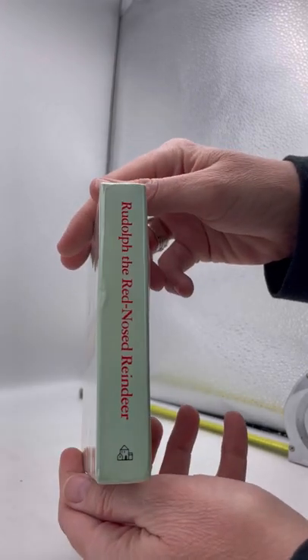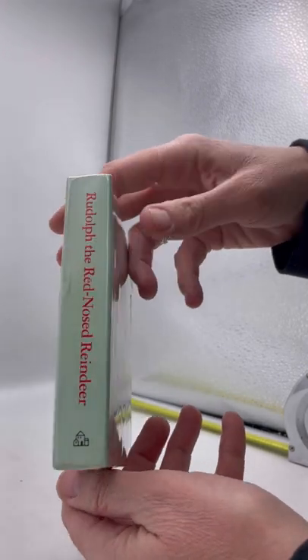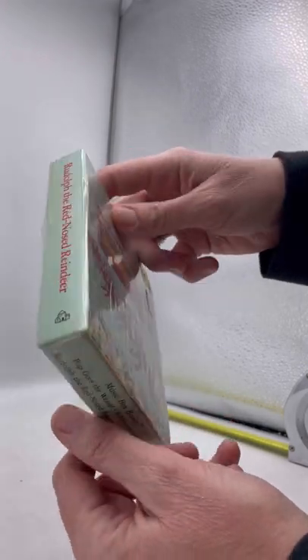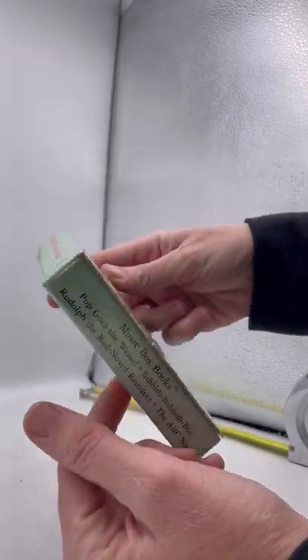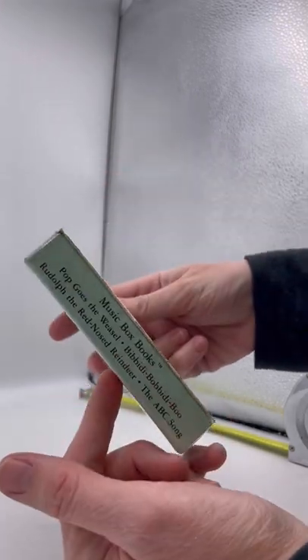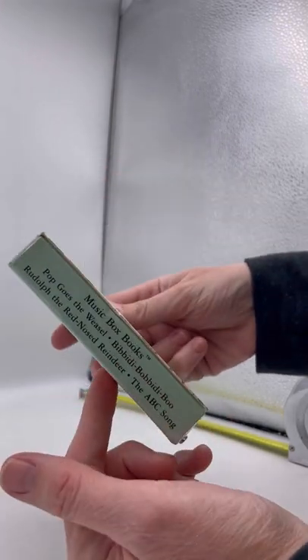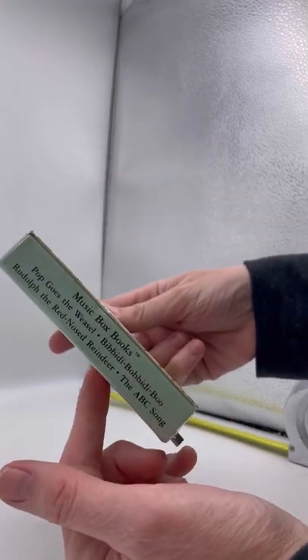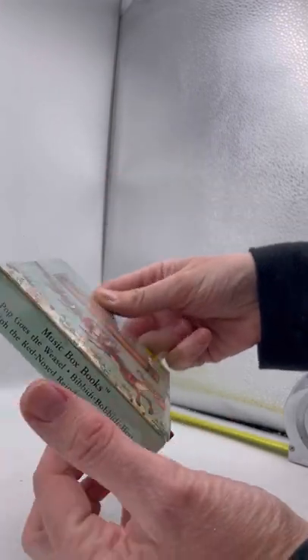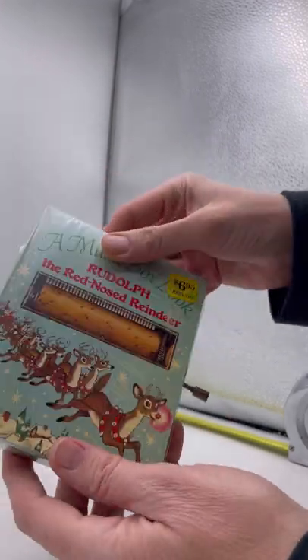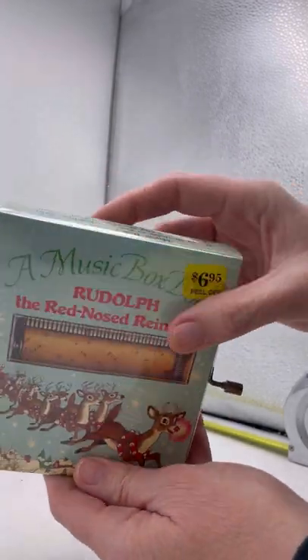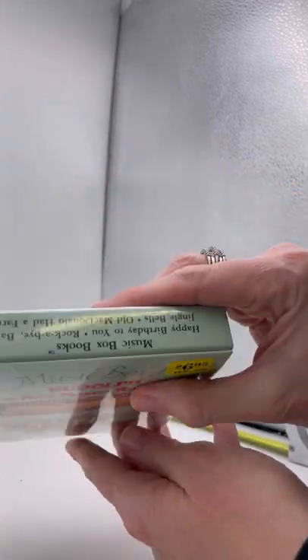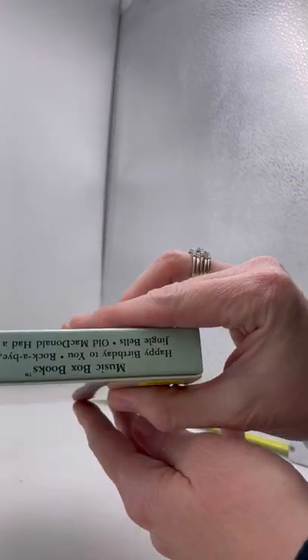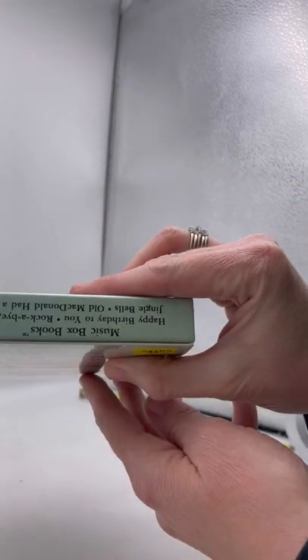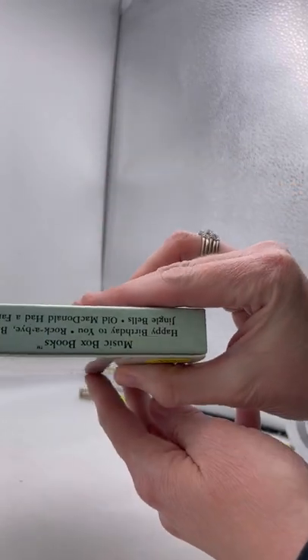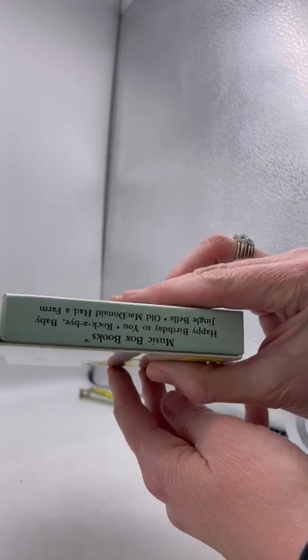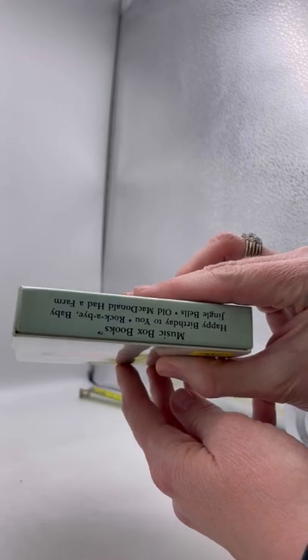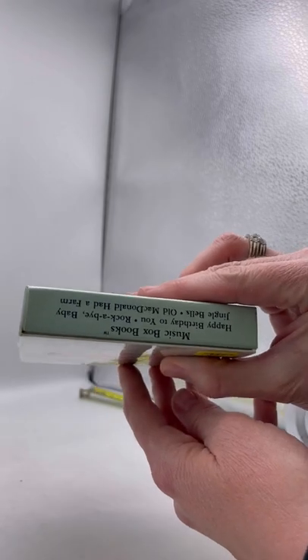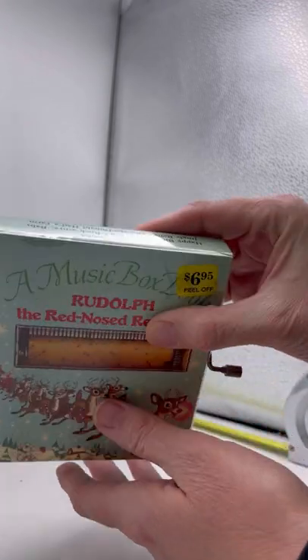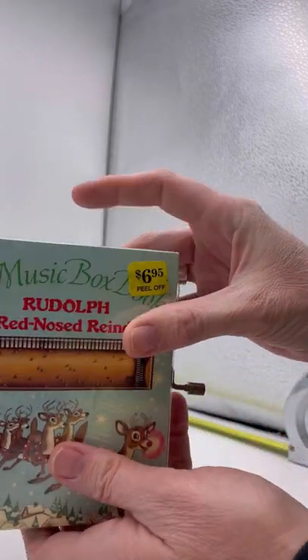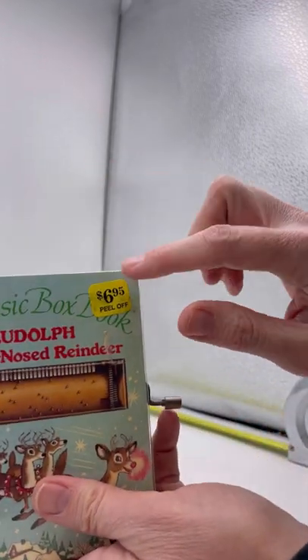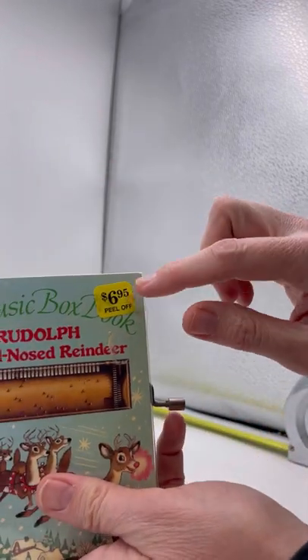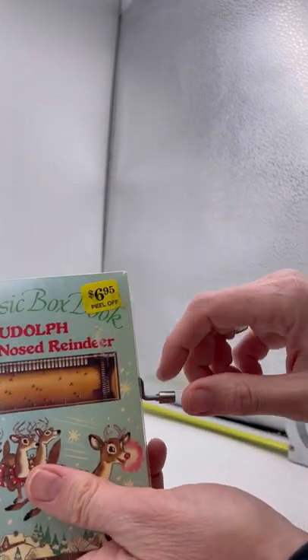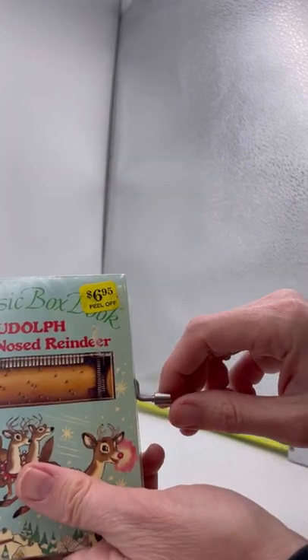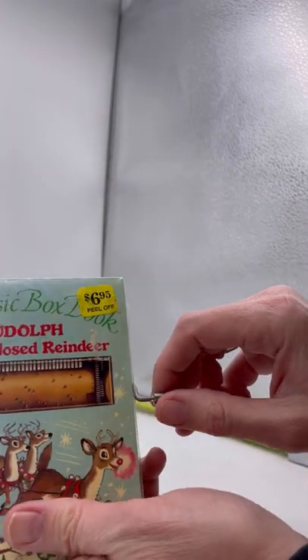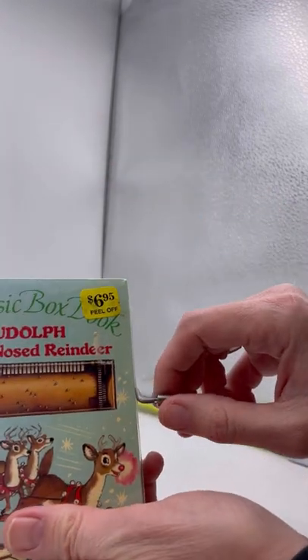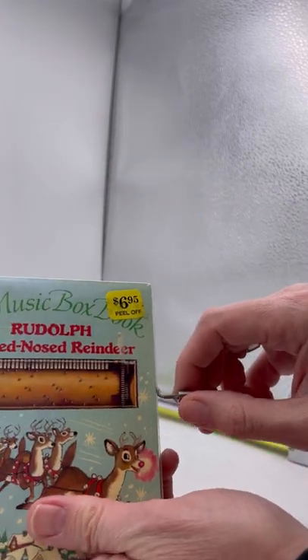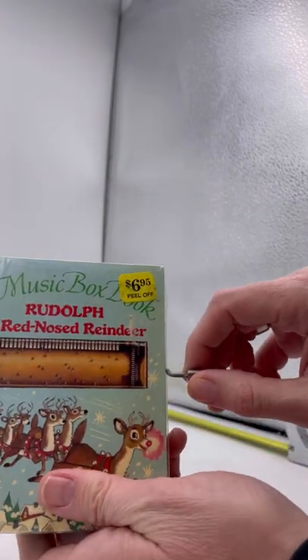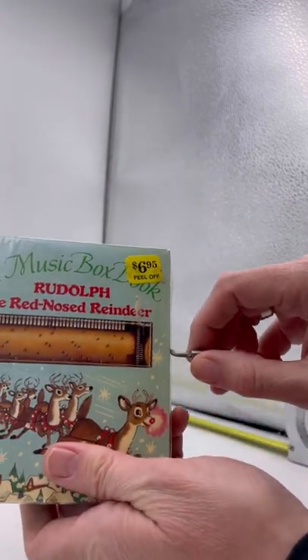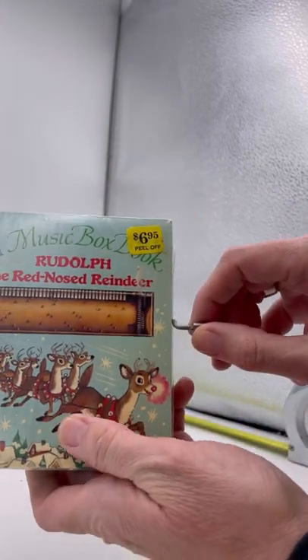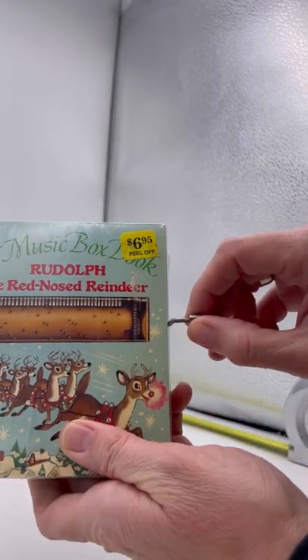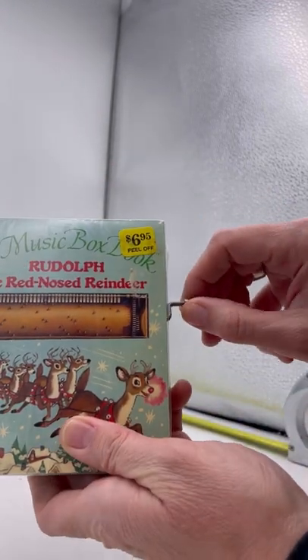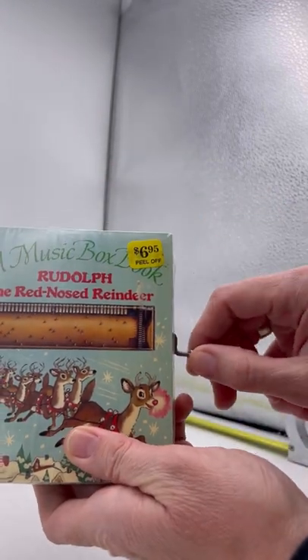The condition looks pretty good. It's still got the original price sticker. So here's what you do.